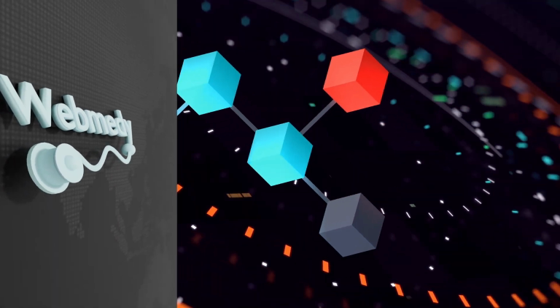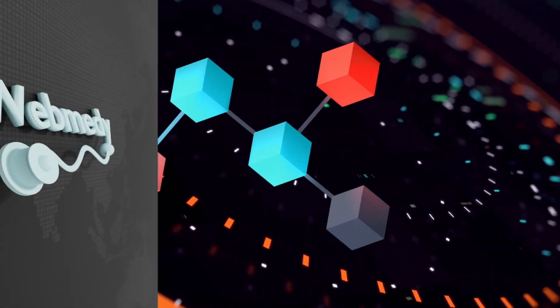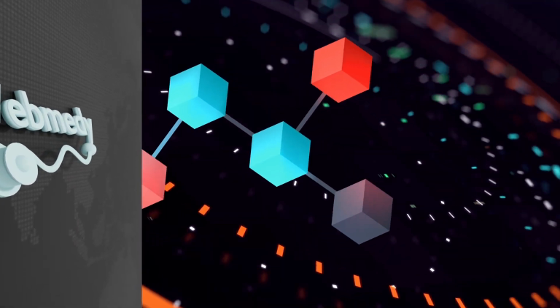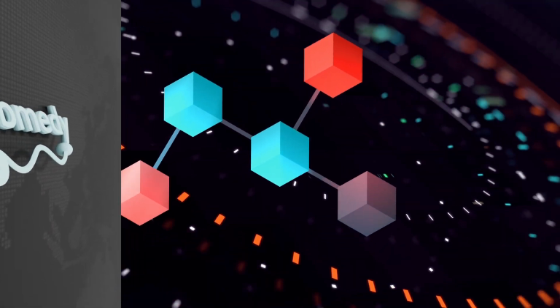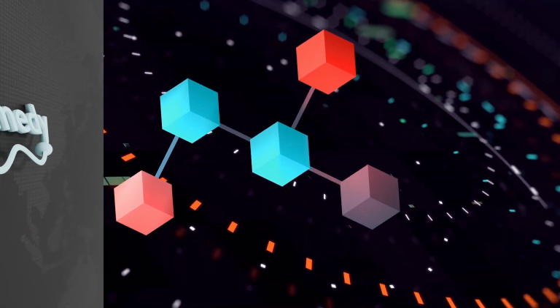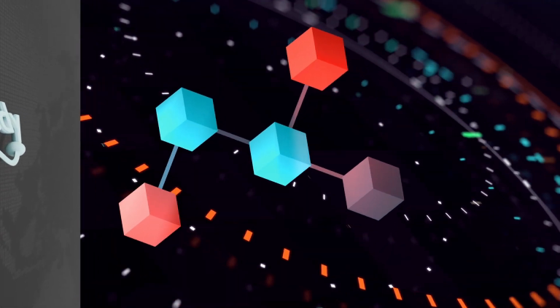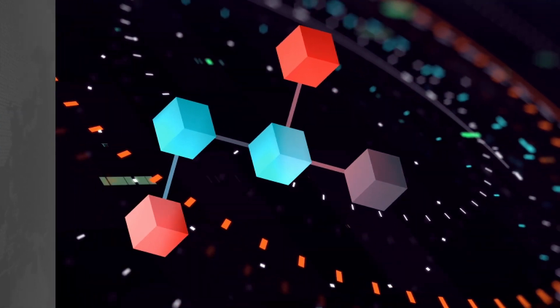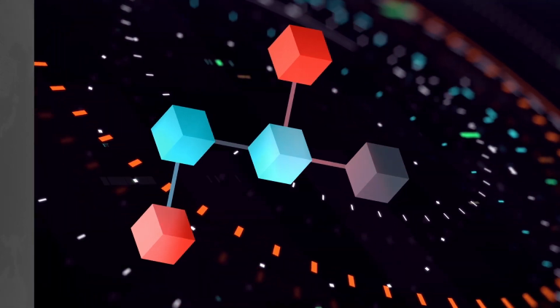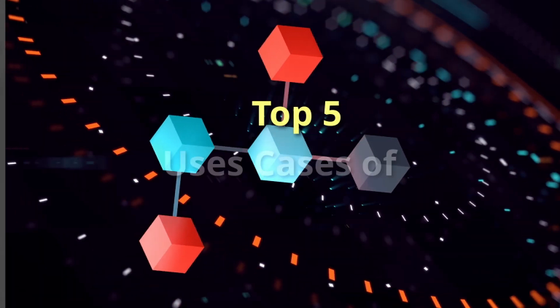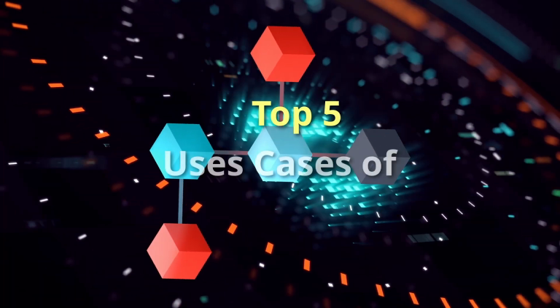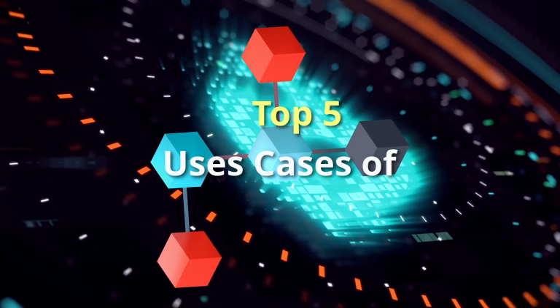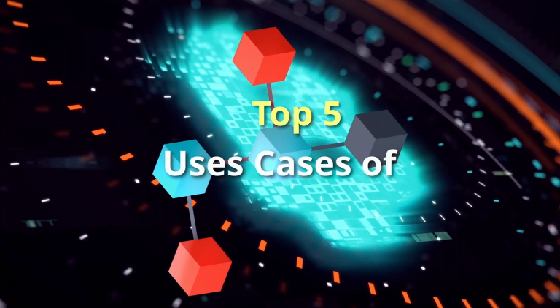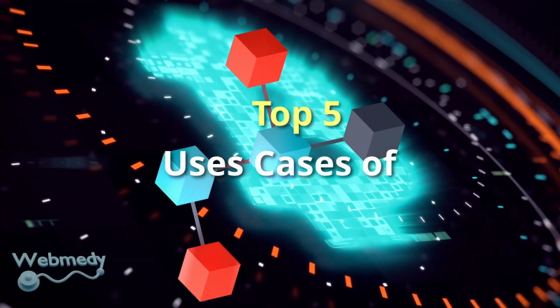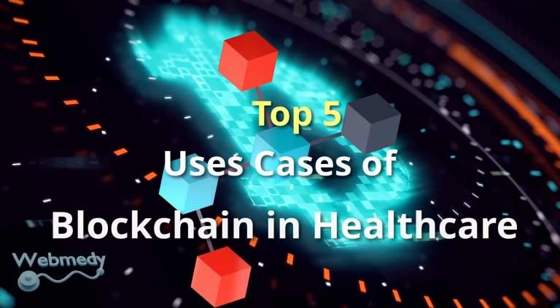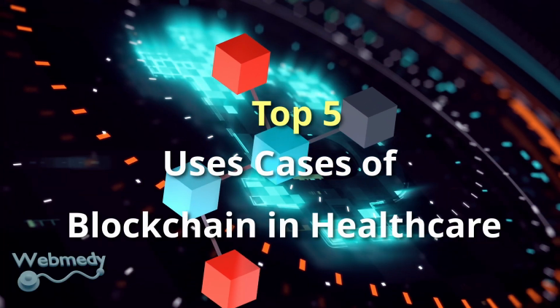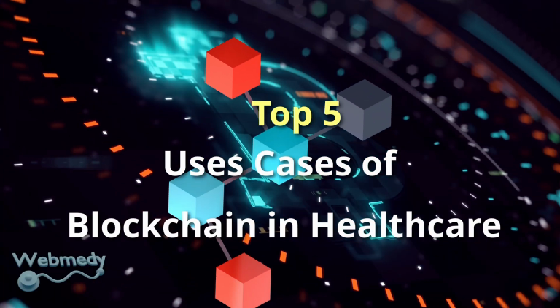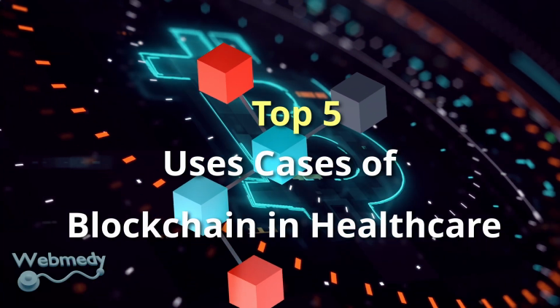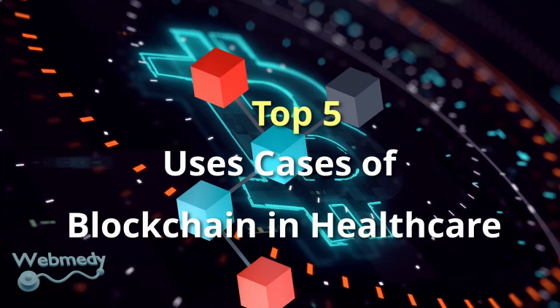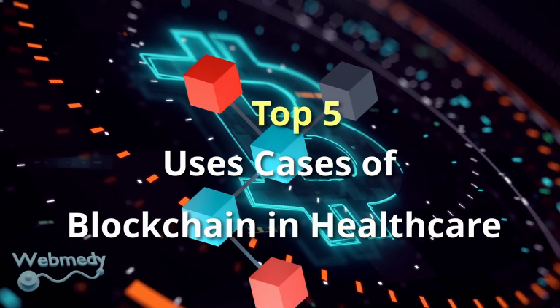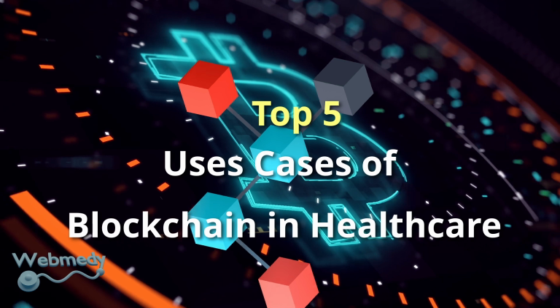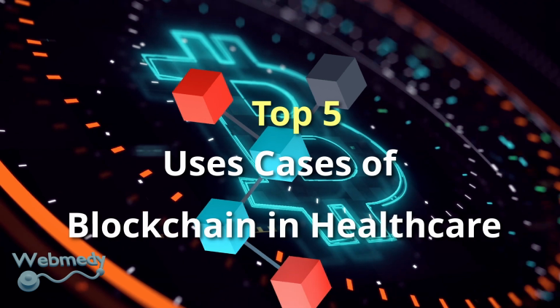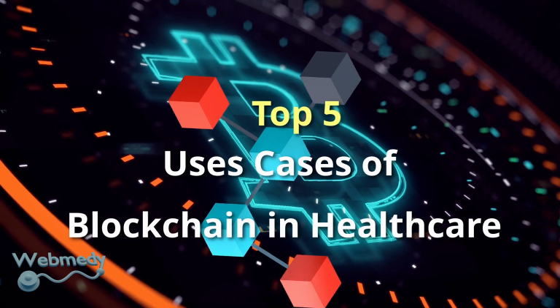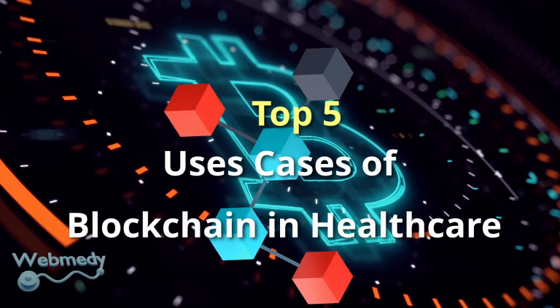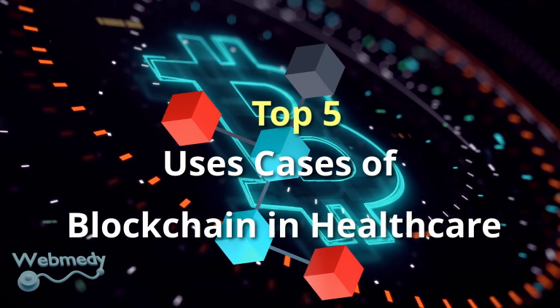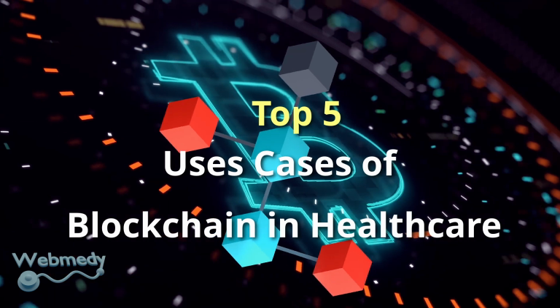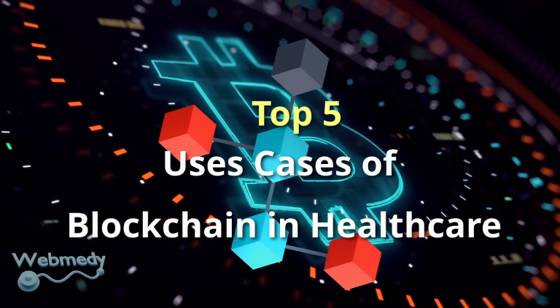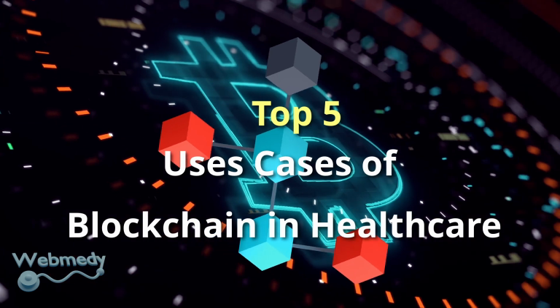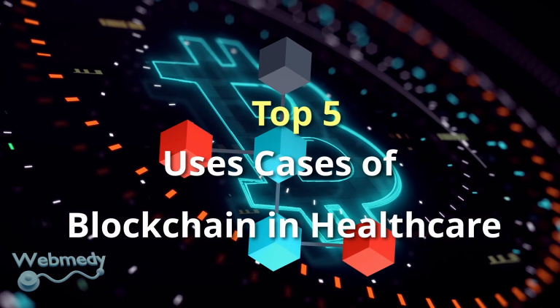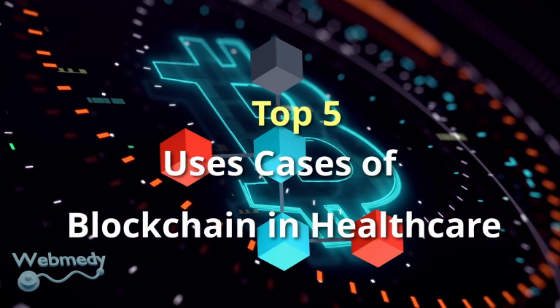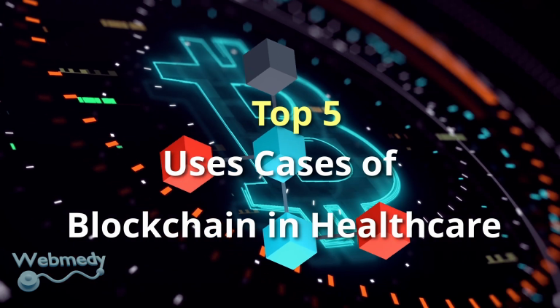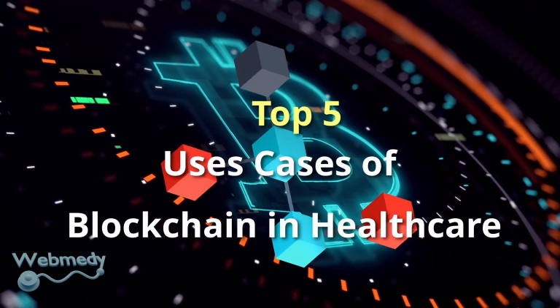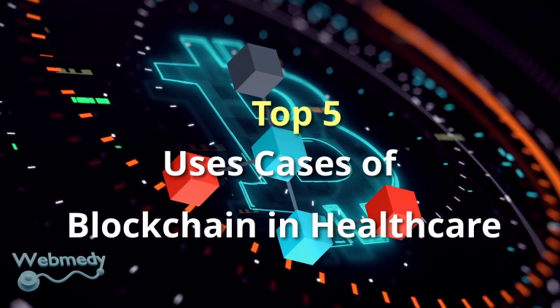In this video, we will explain the 5 best uses of blockchain technology in the medical field.